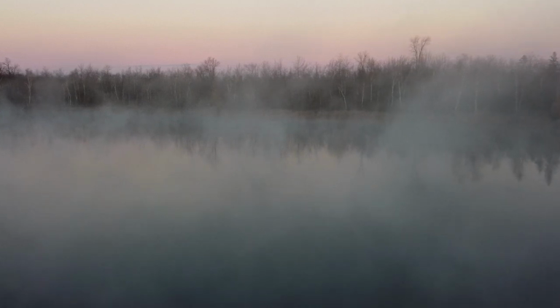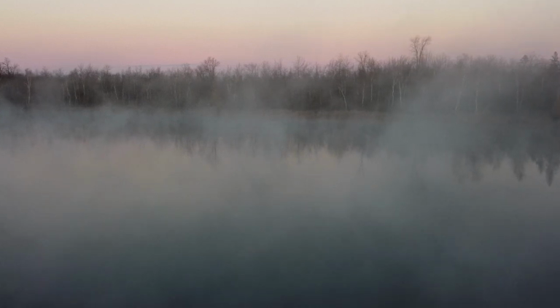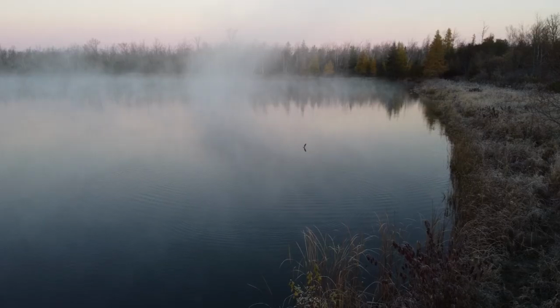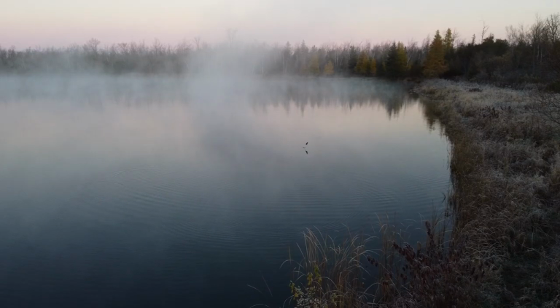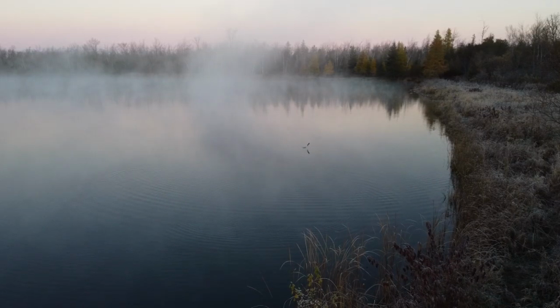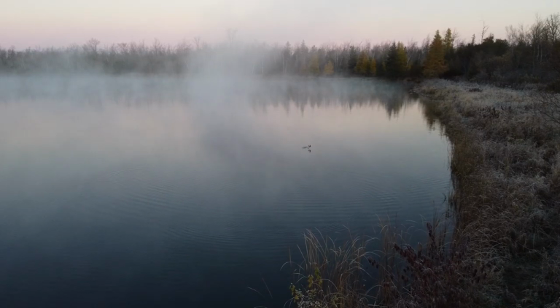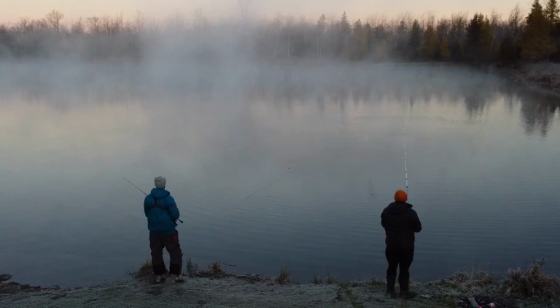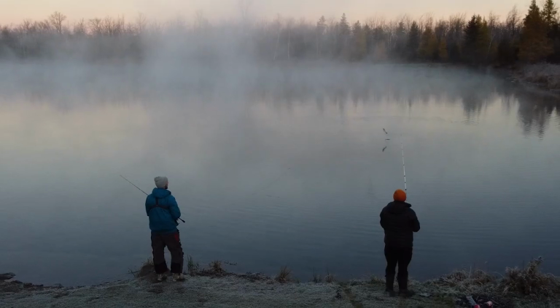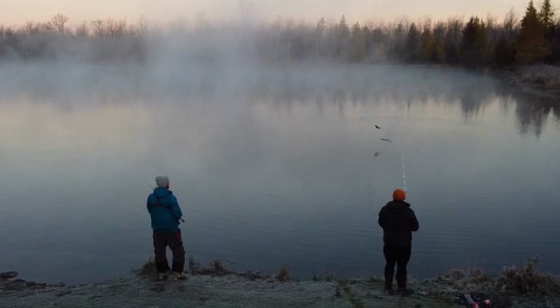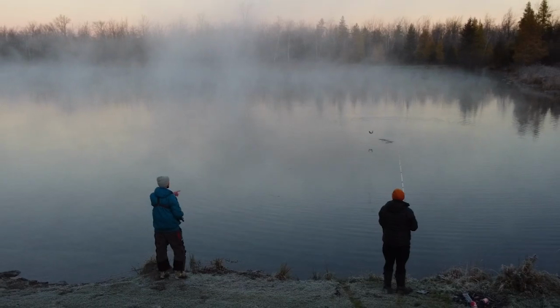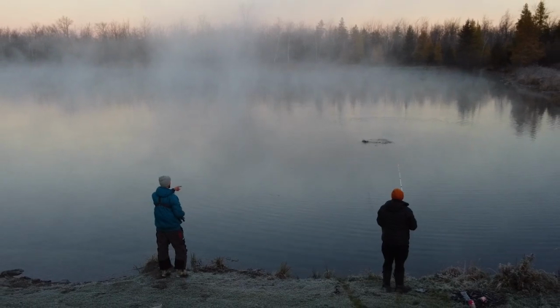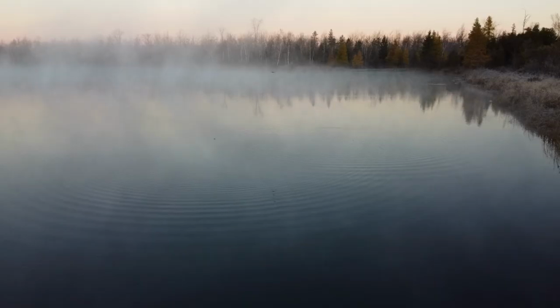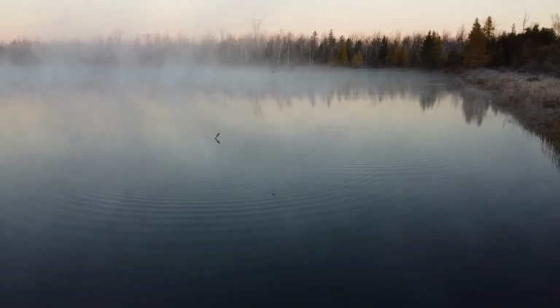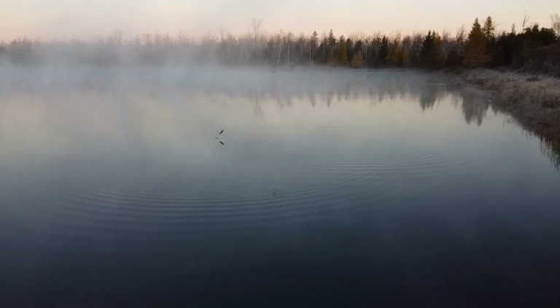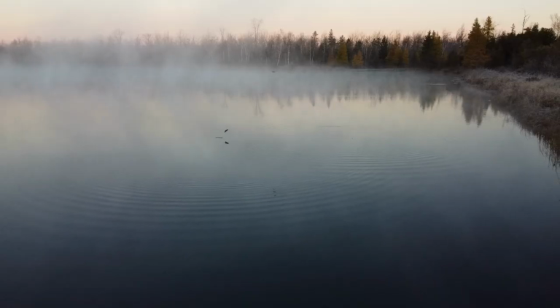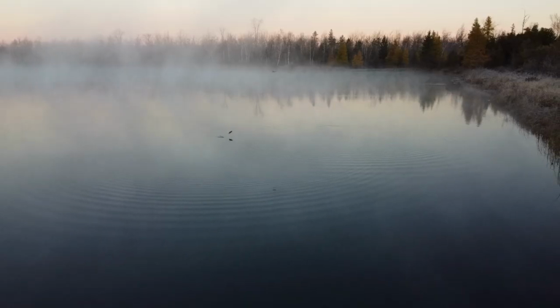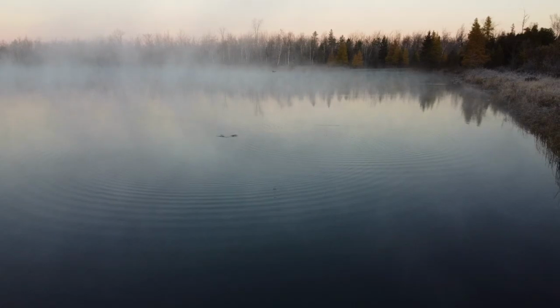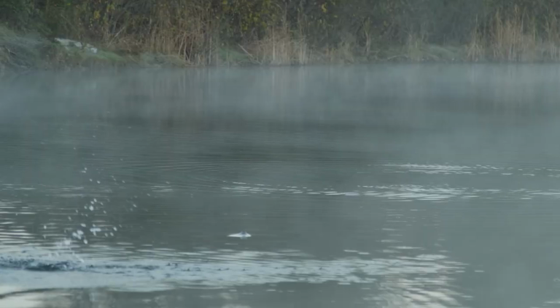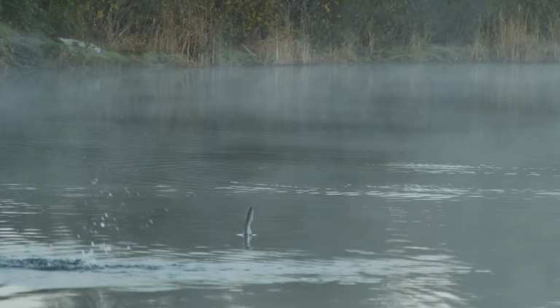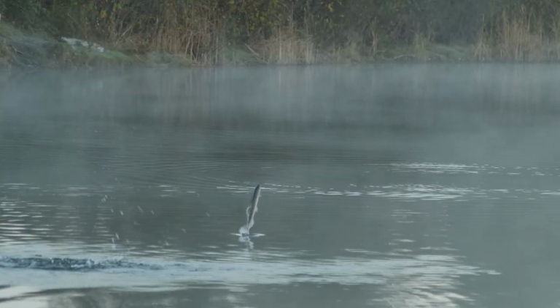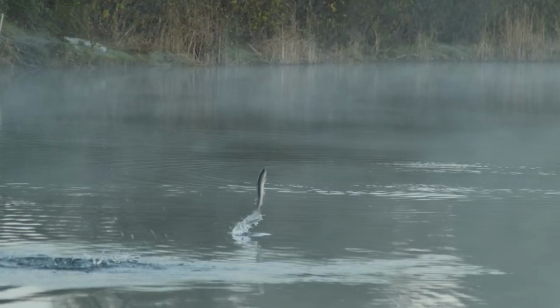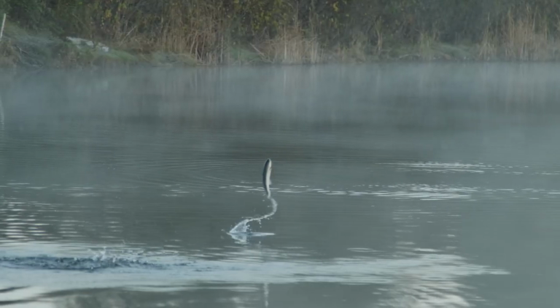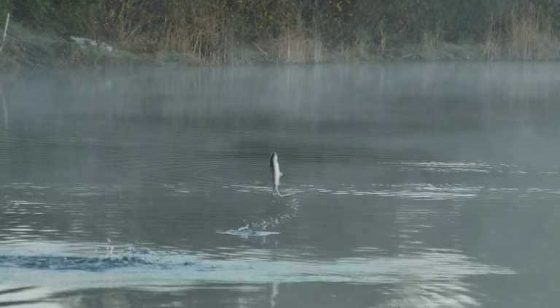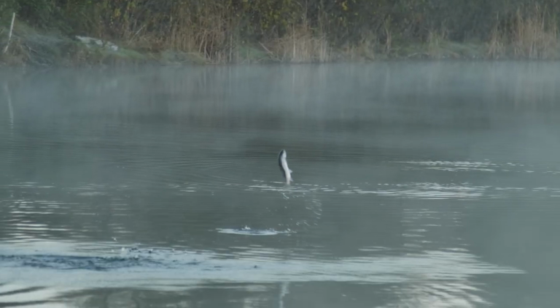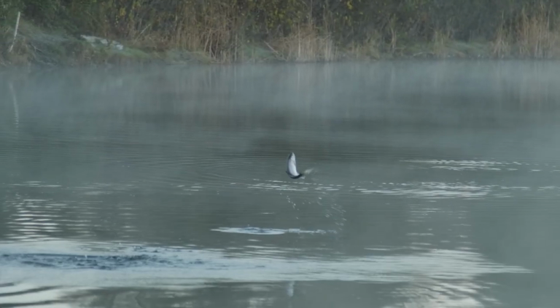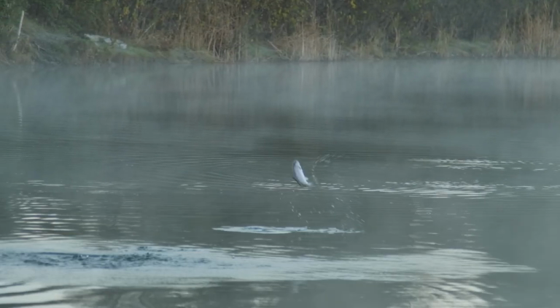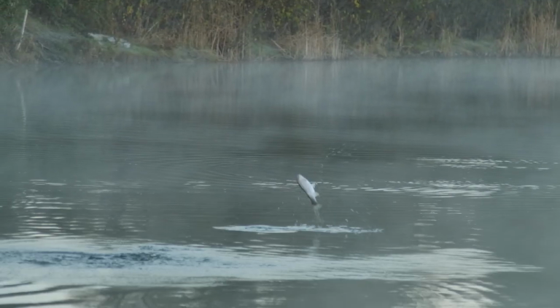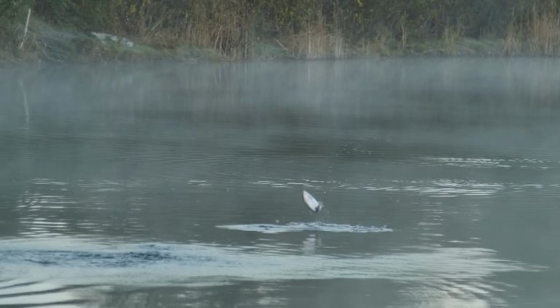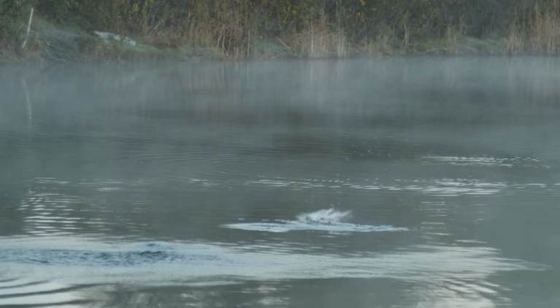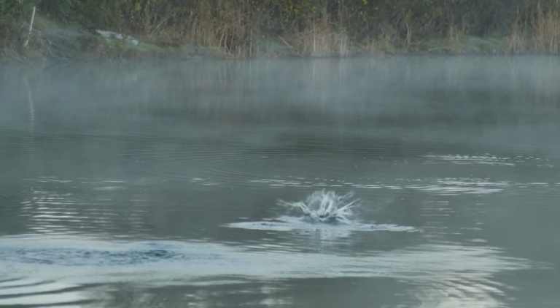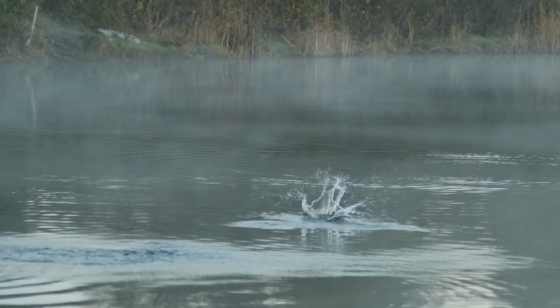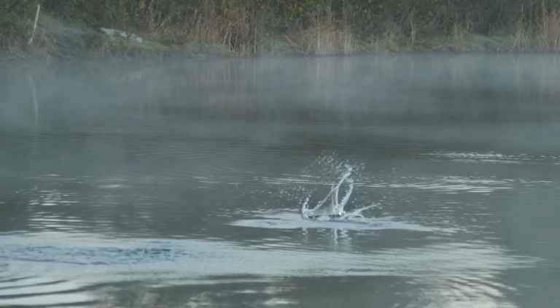I've never seen that many rainbow trout in one area do this in my entire life, and it was just incredible to witness this.